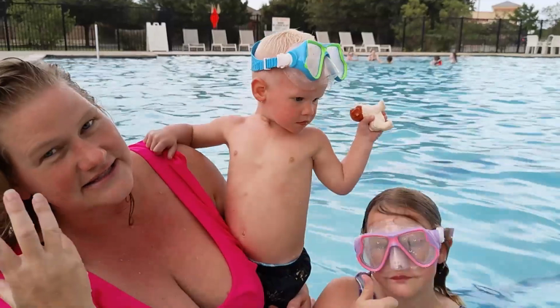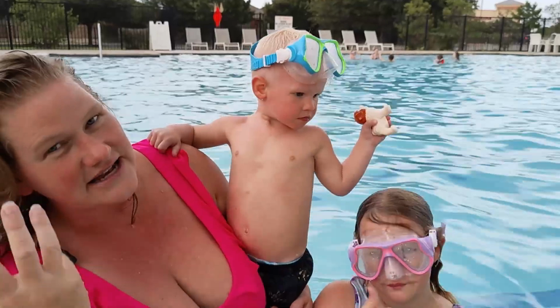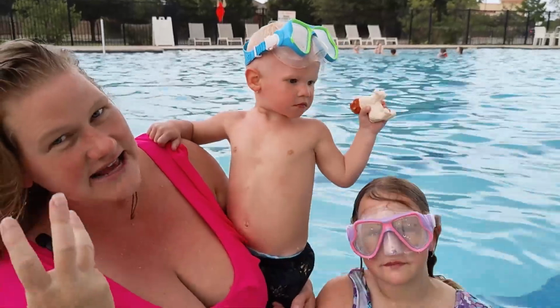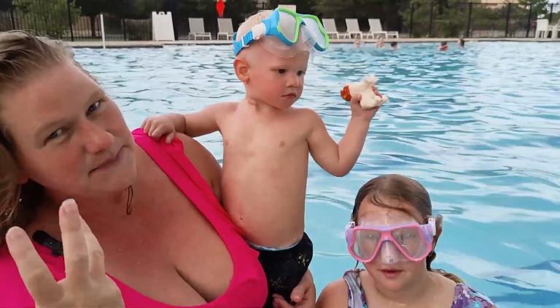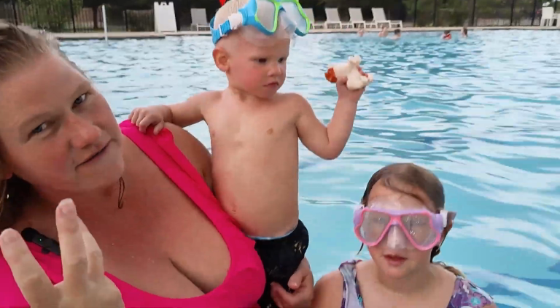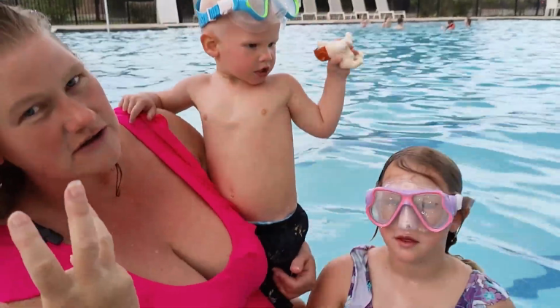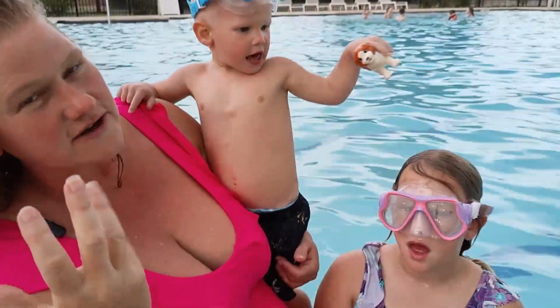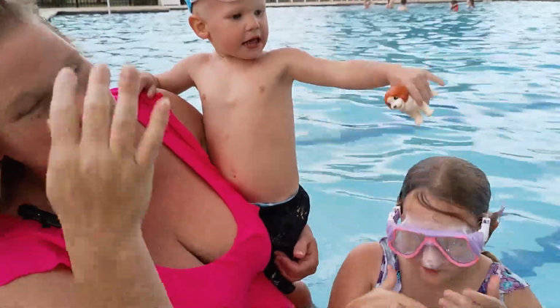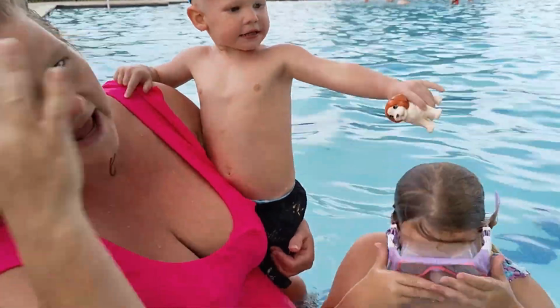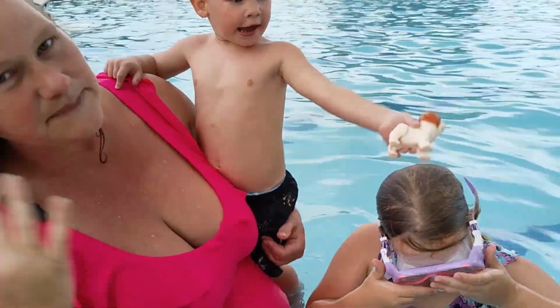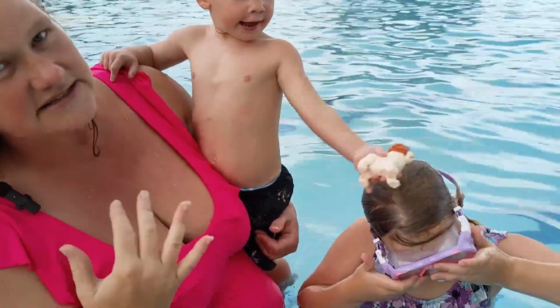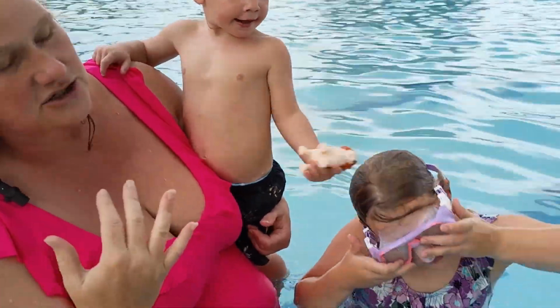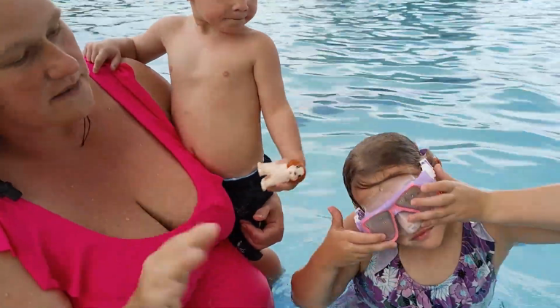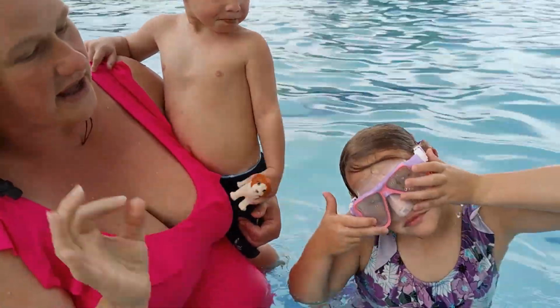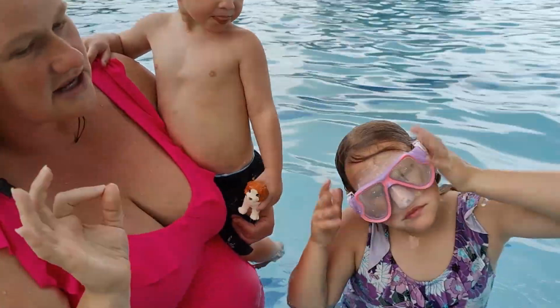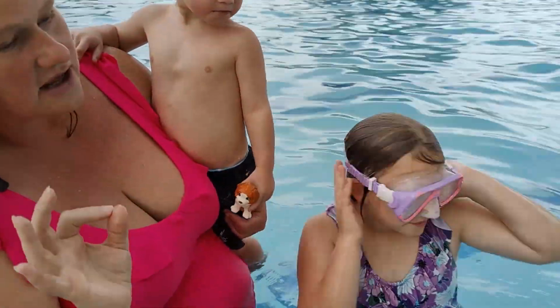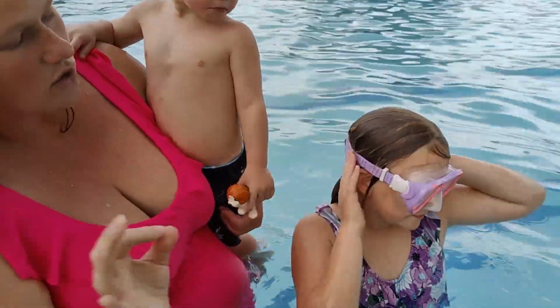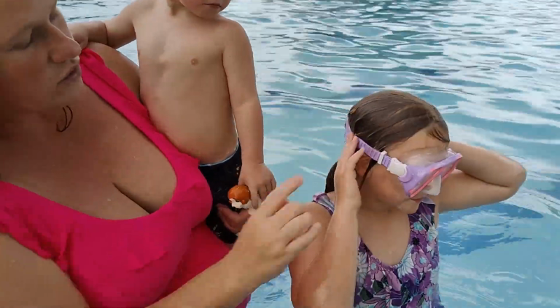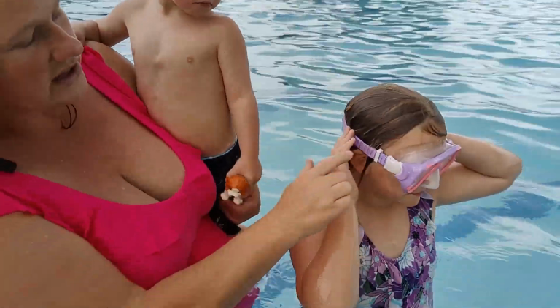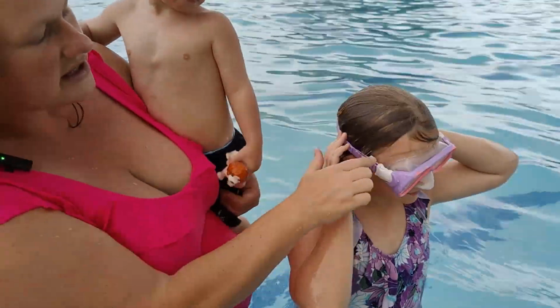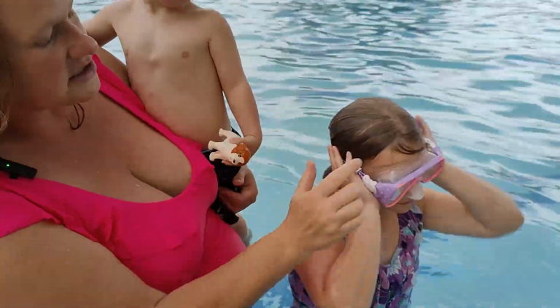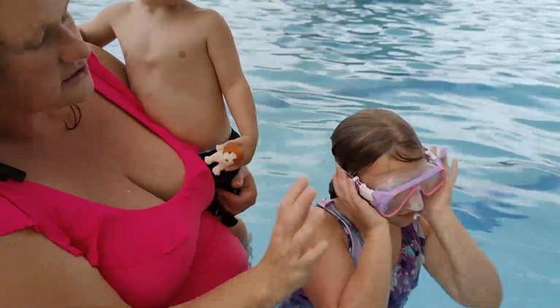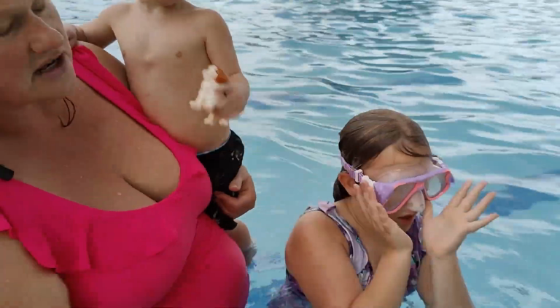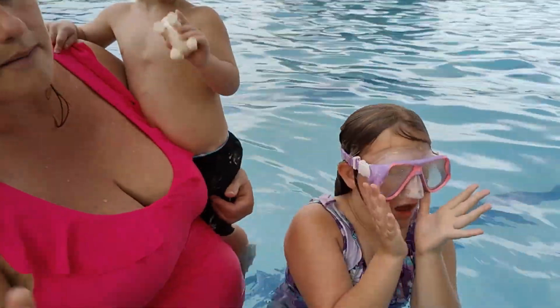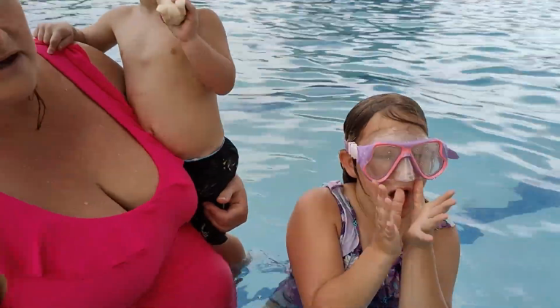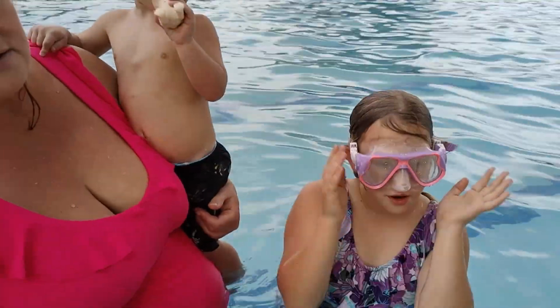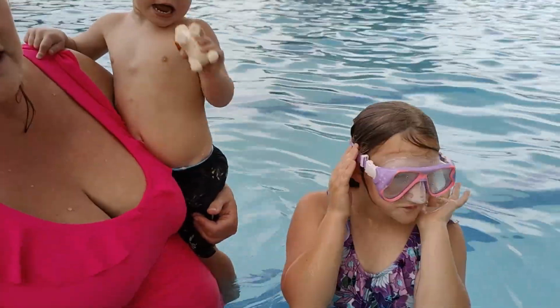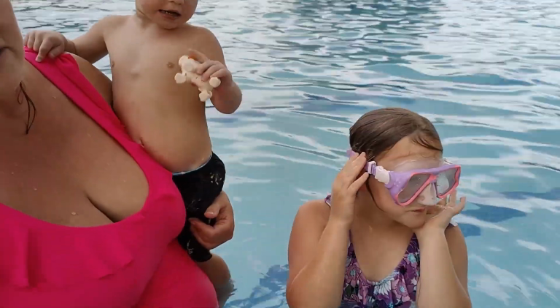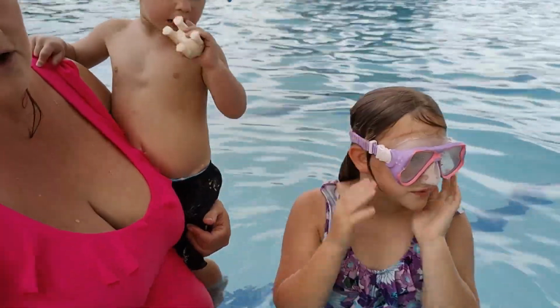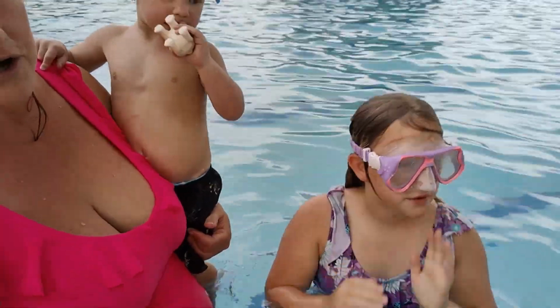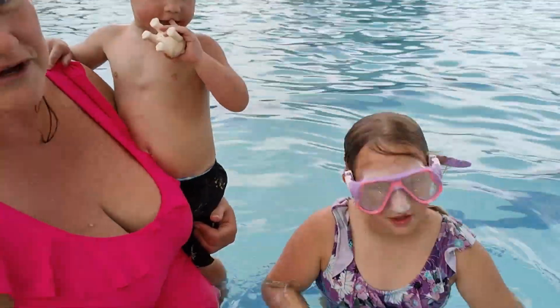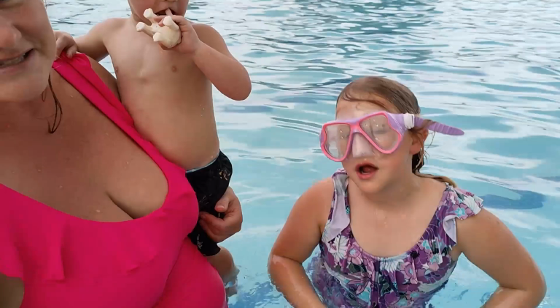They are just super fun. Nice big field of vision, nice big suction band, really easy to loosen up. Definitely a great choice.